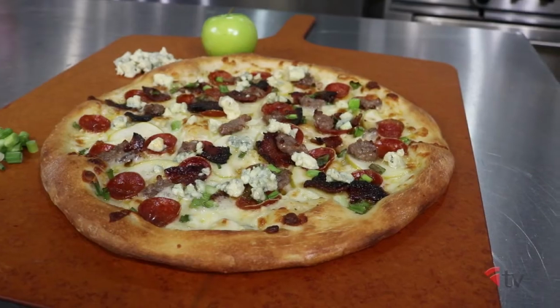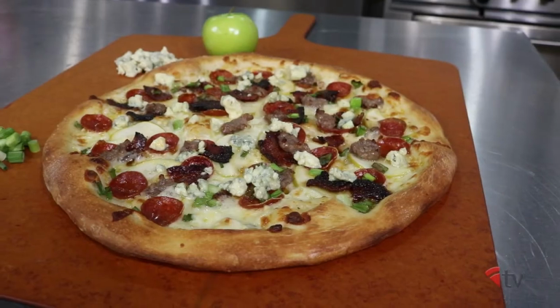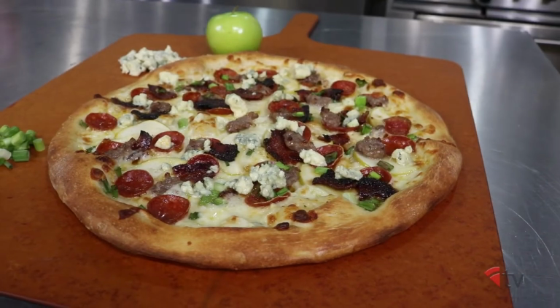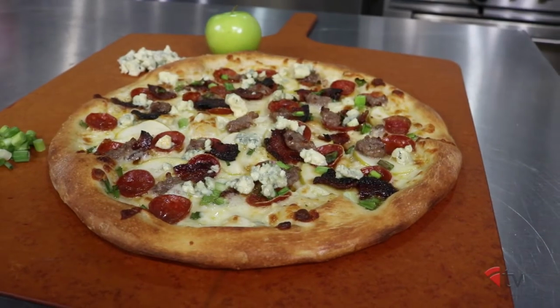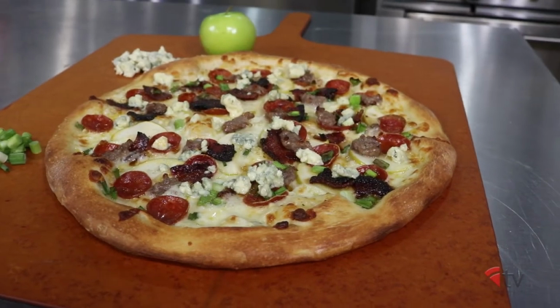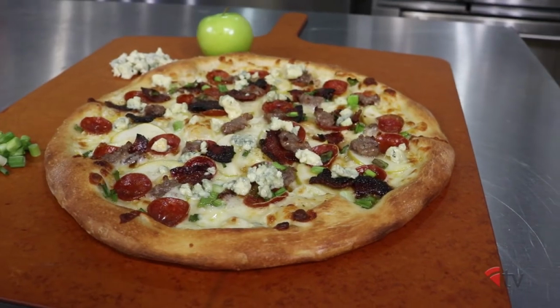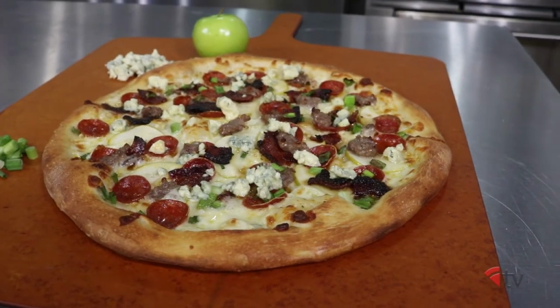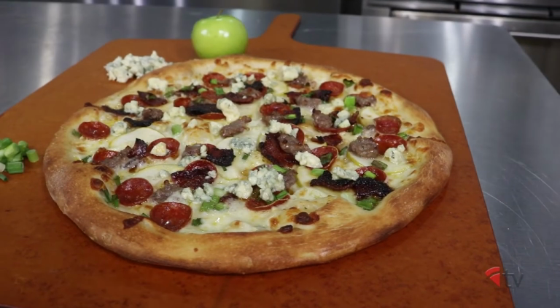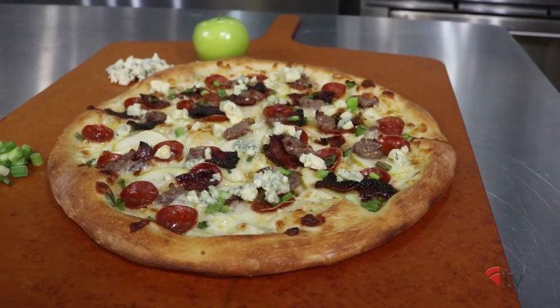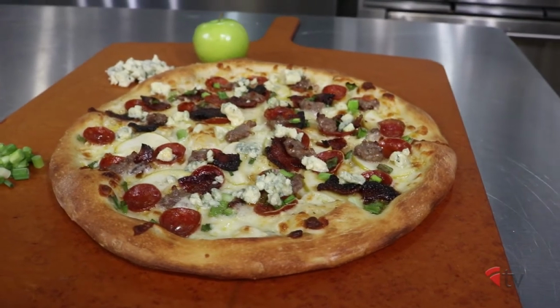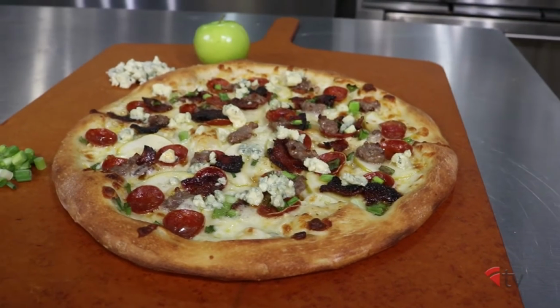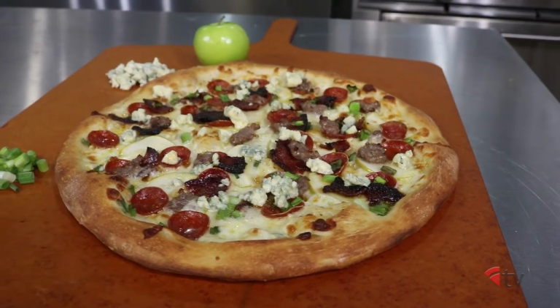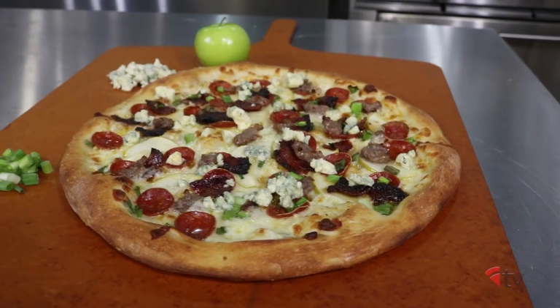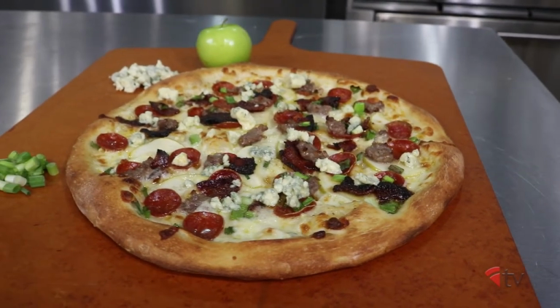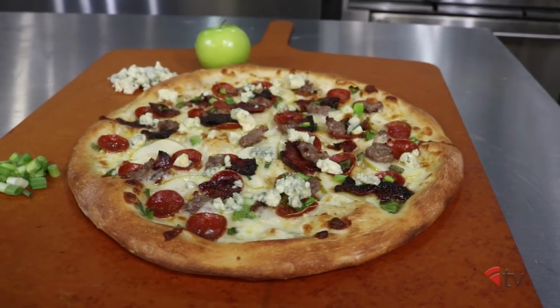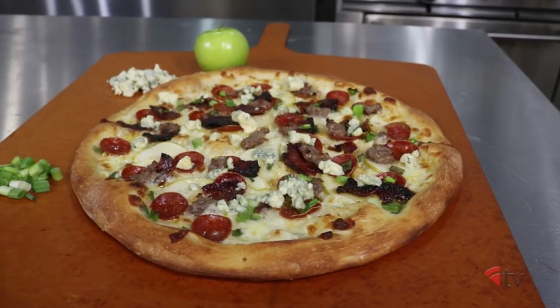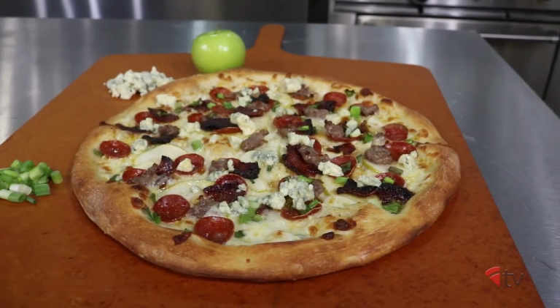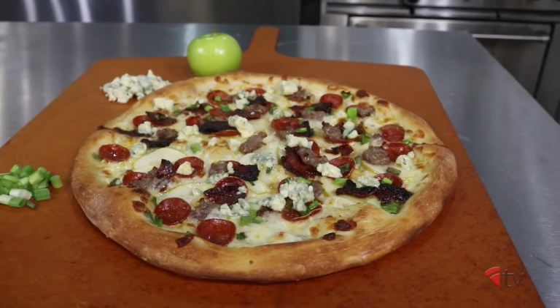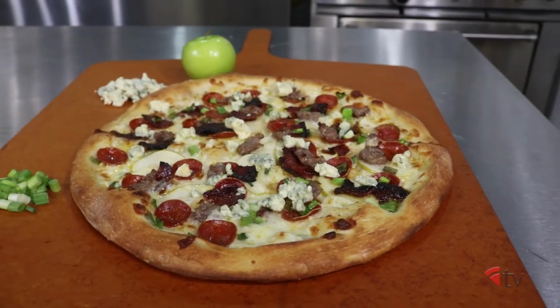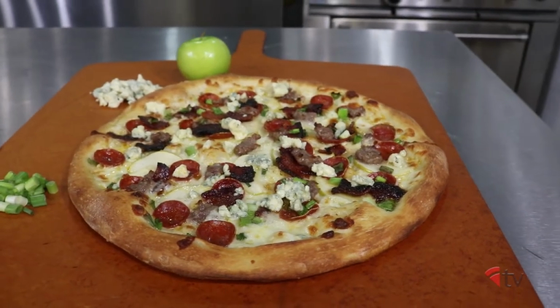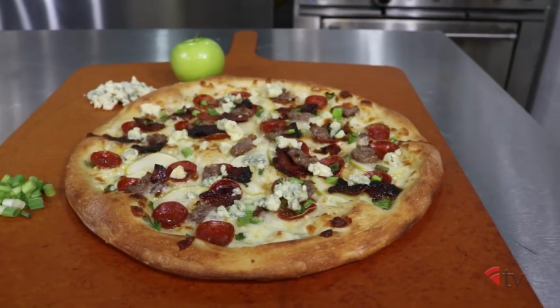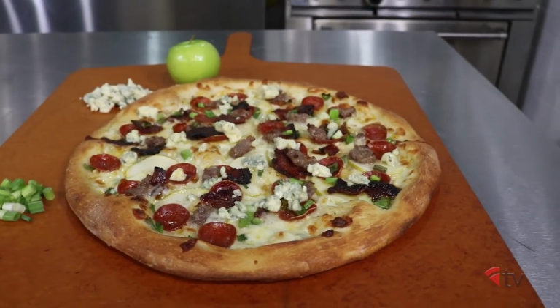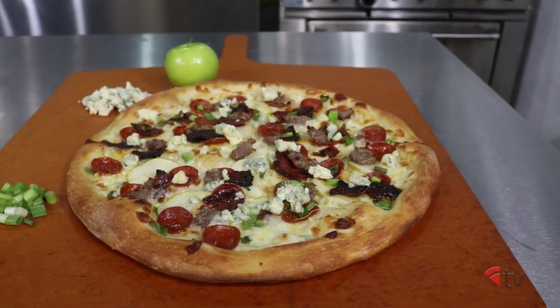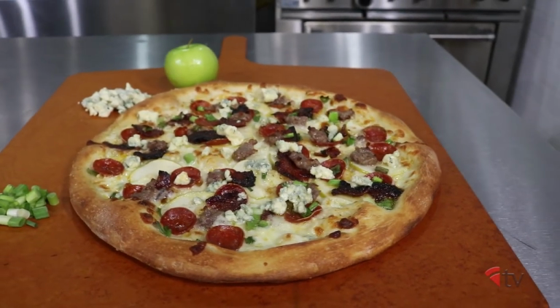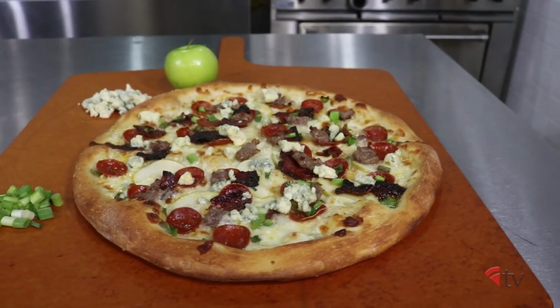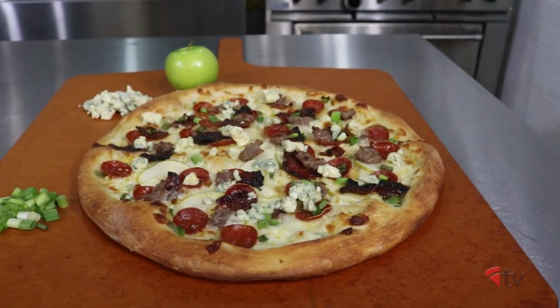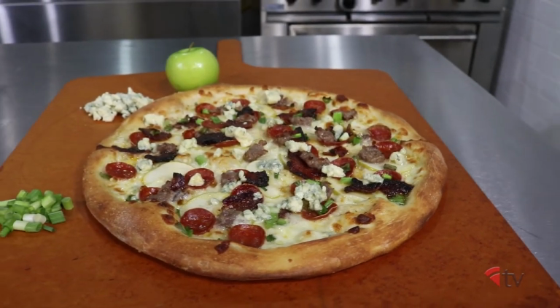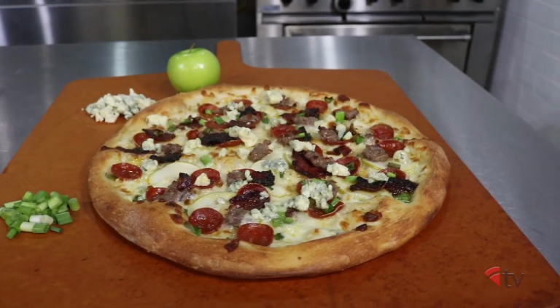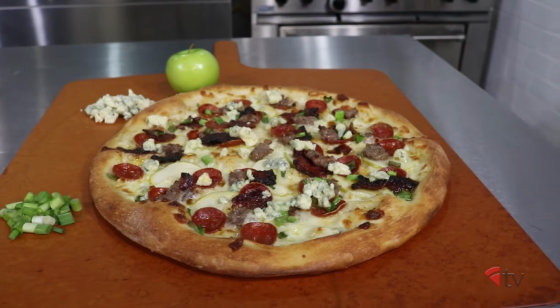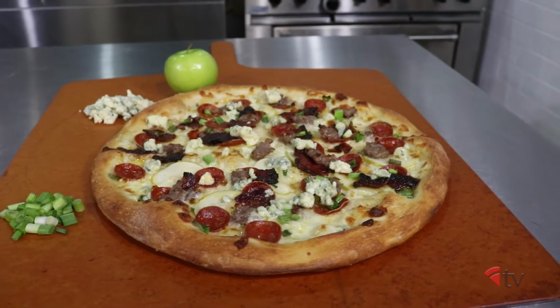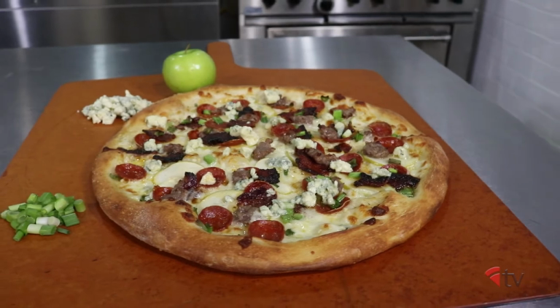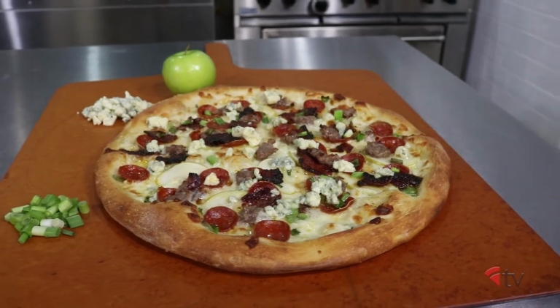Do not put the gorgonzola on before you cook the pizza, or it will overwhelm the flavor of the other toppings.